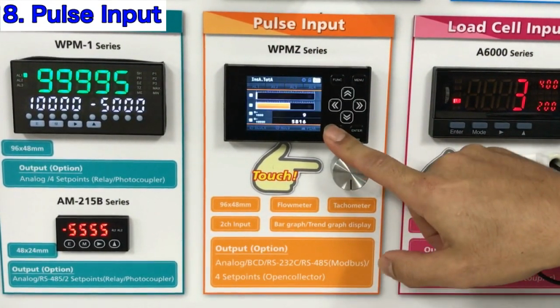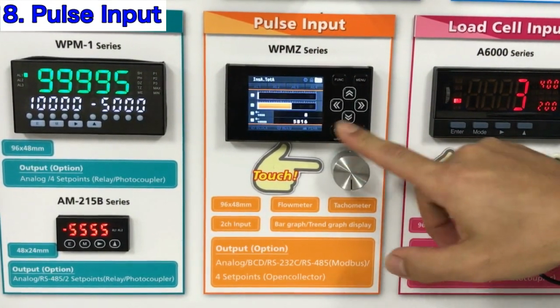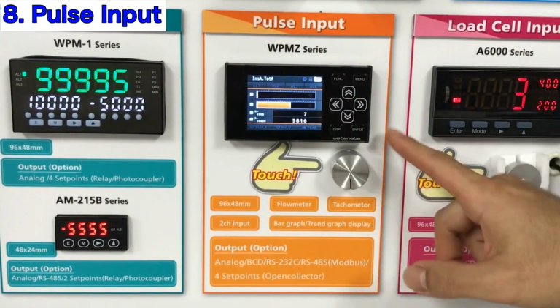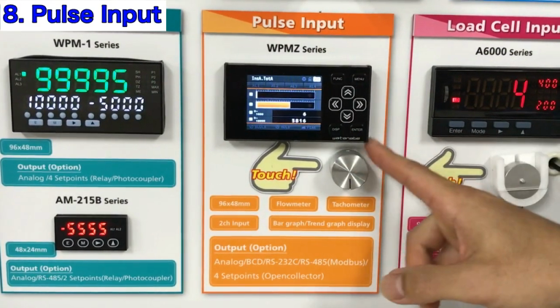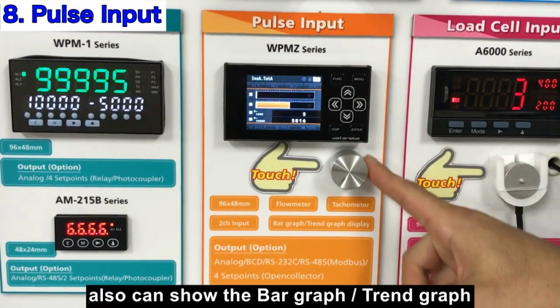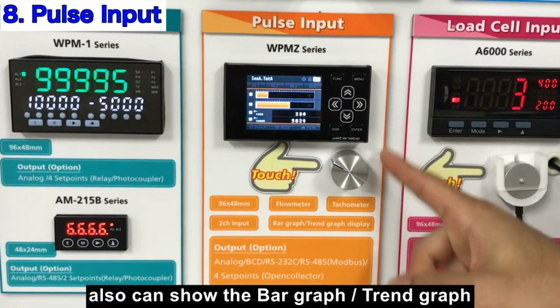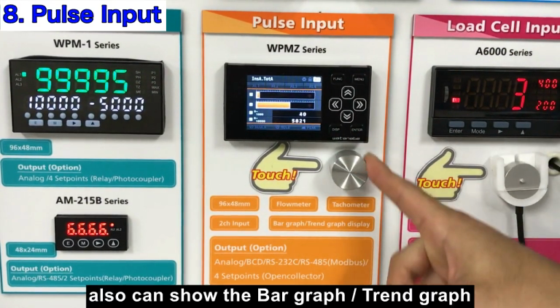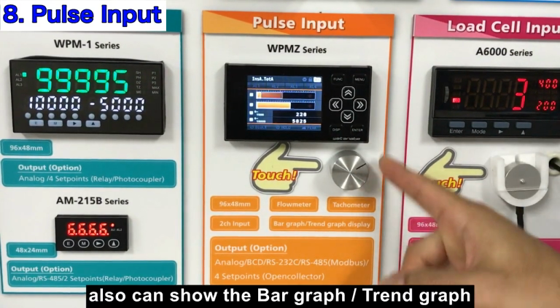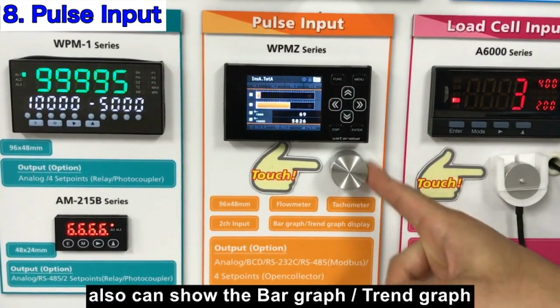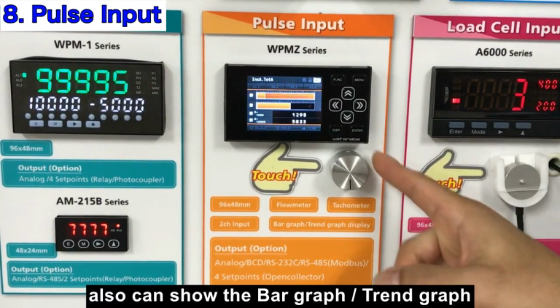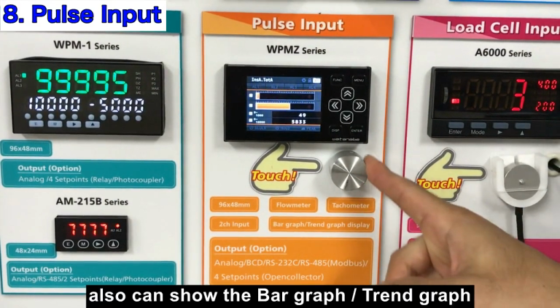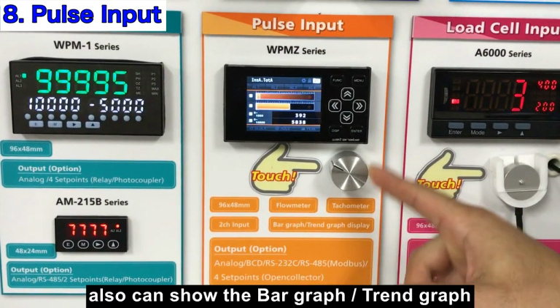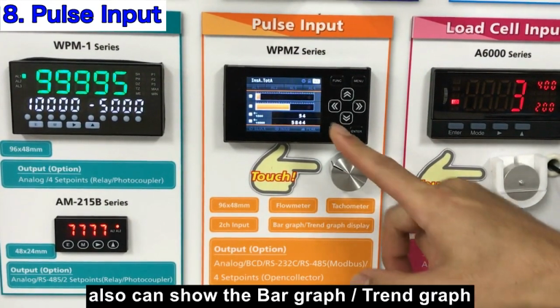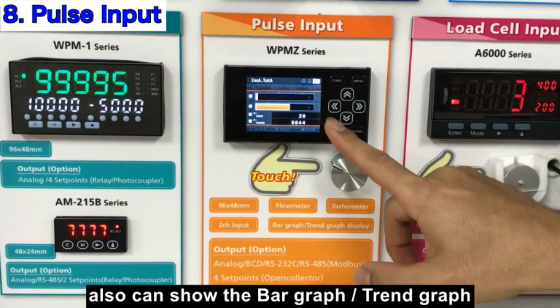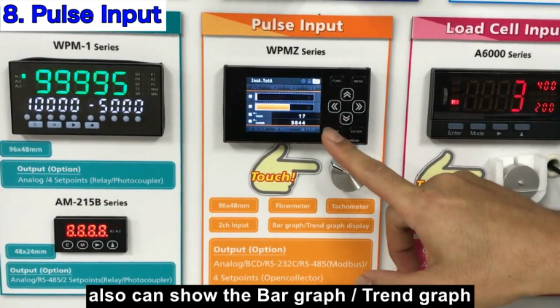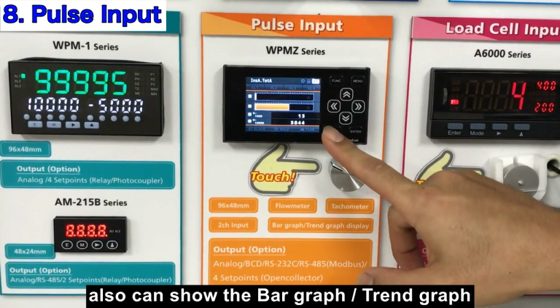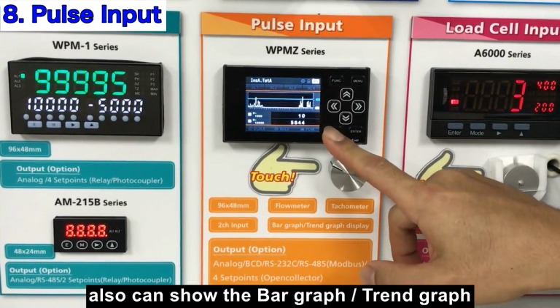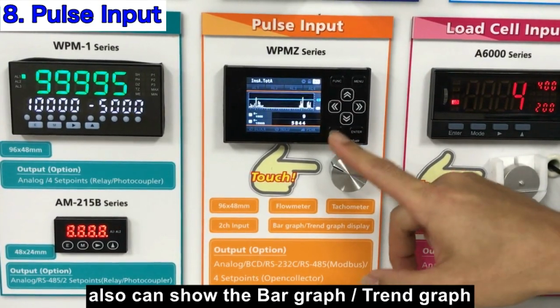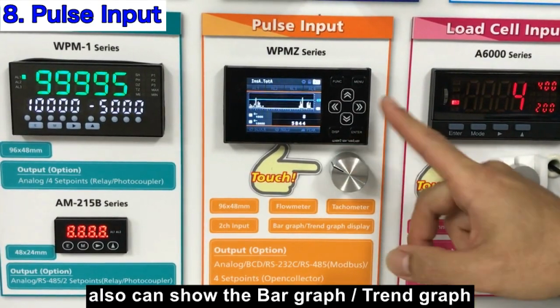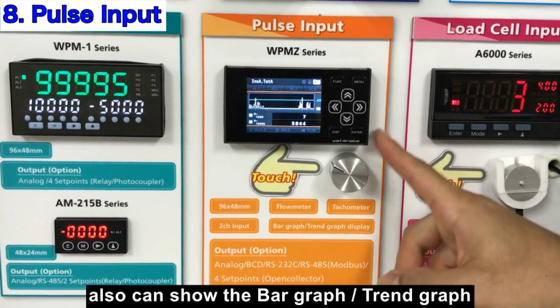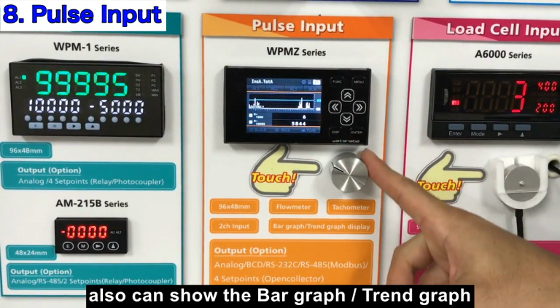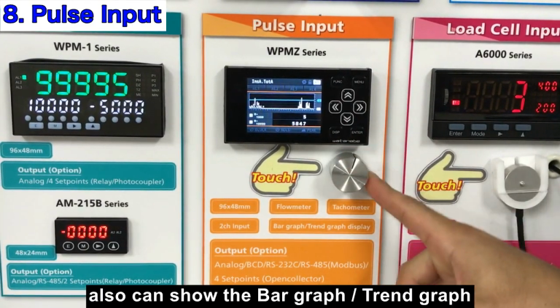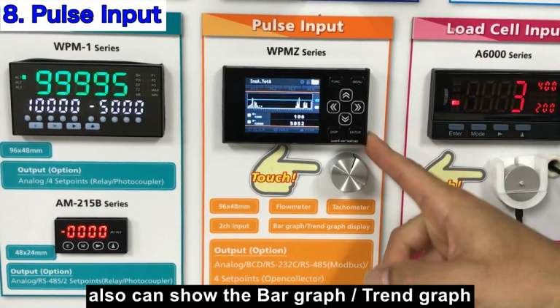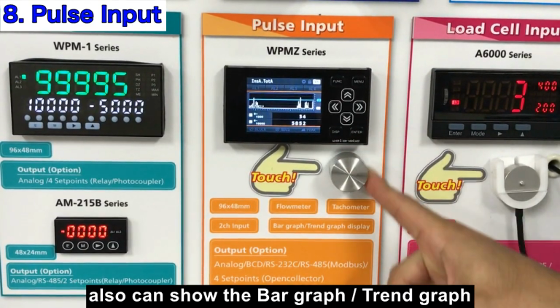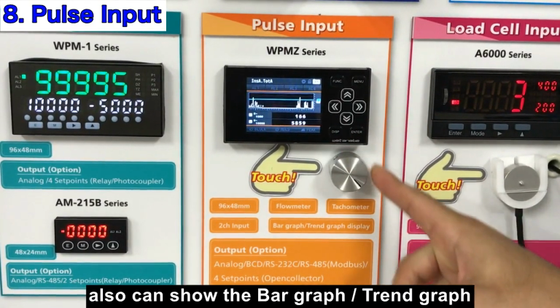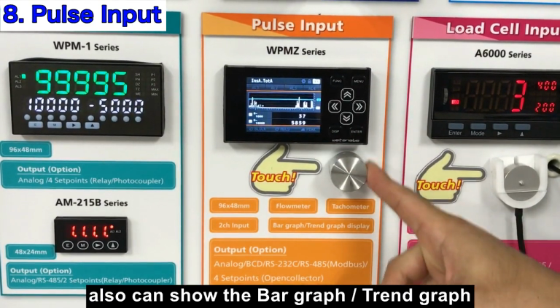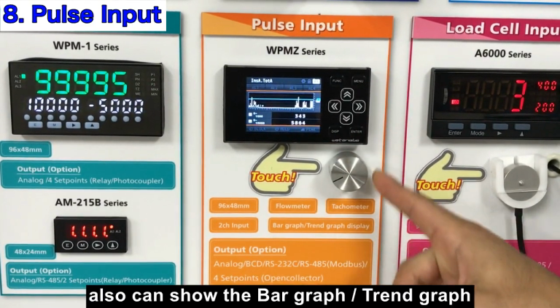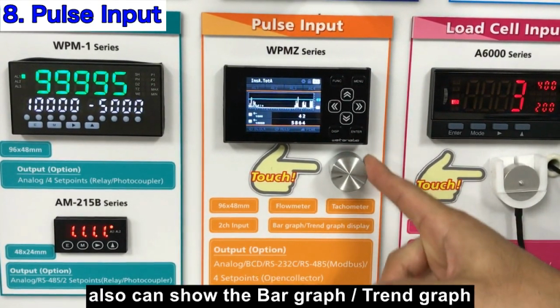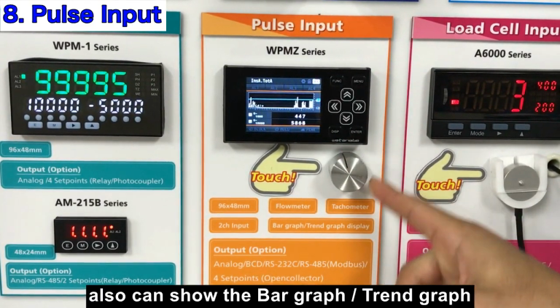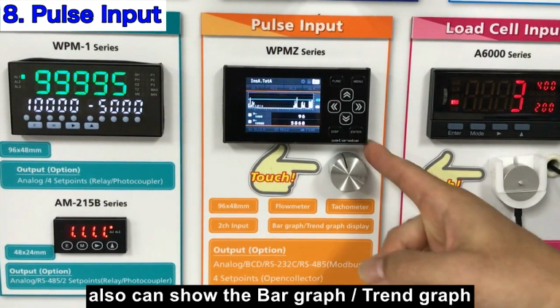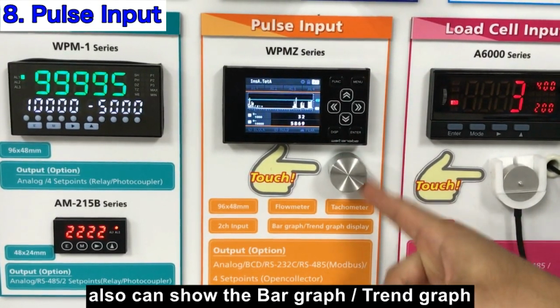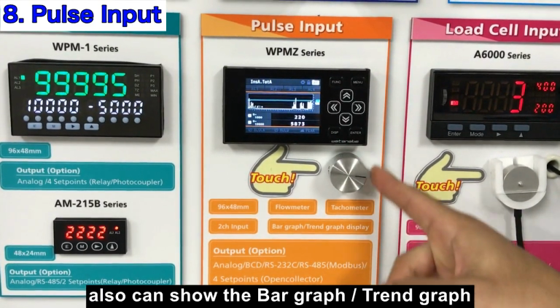These models can also display a bar graph as well as a trend graph.